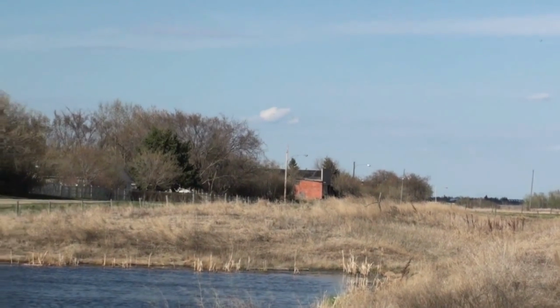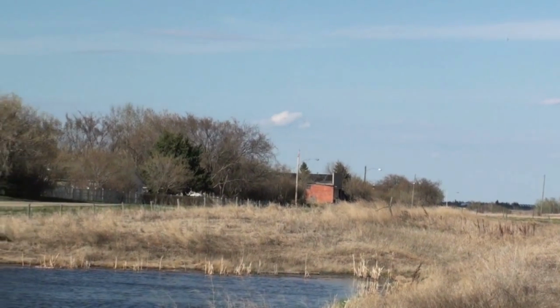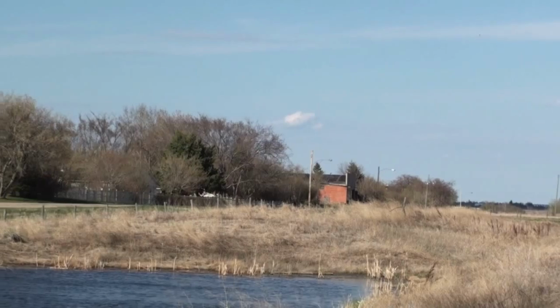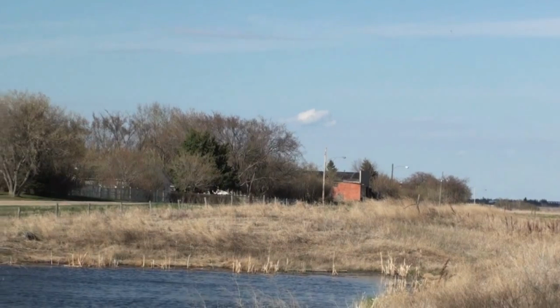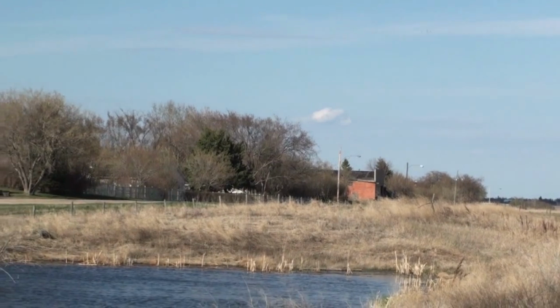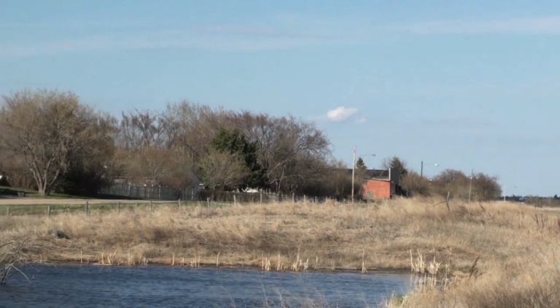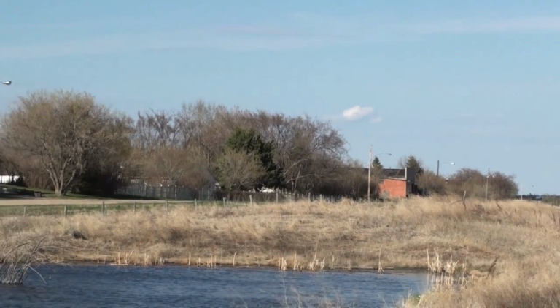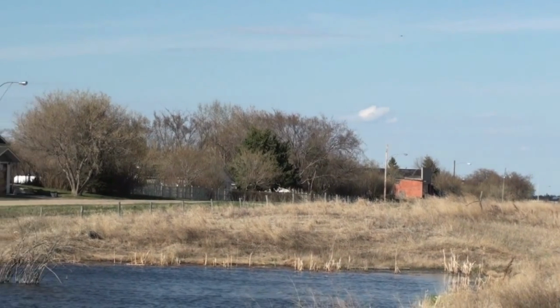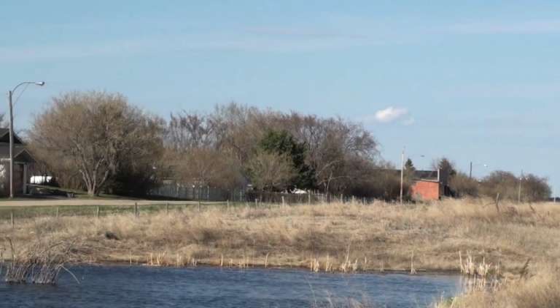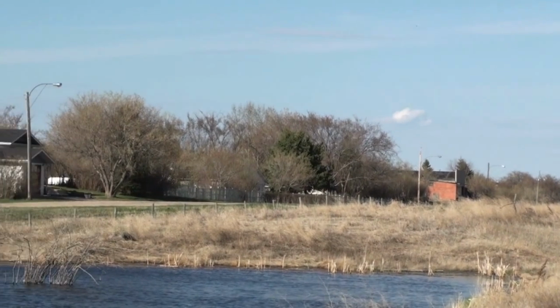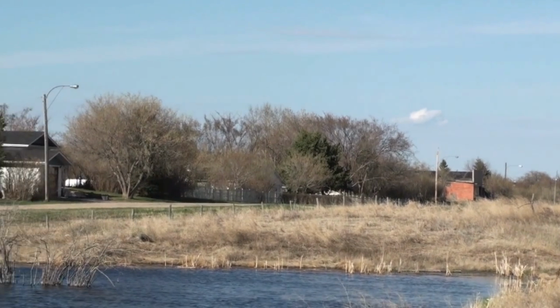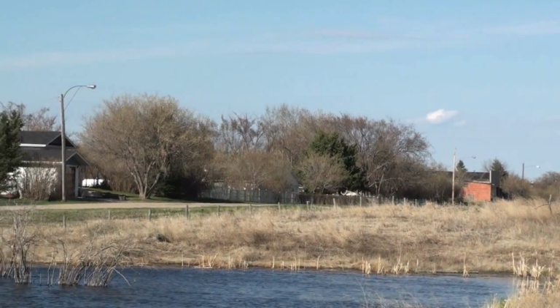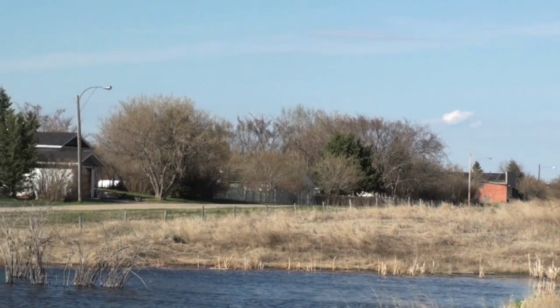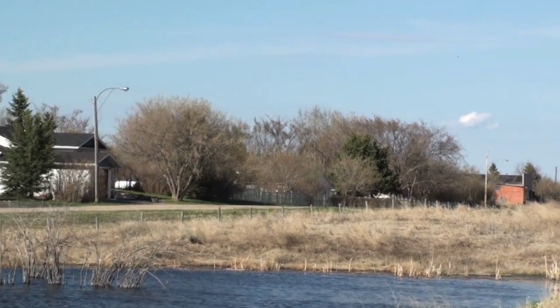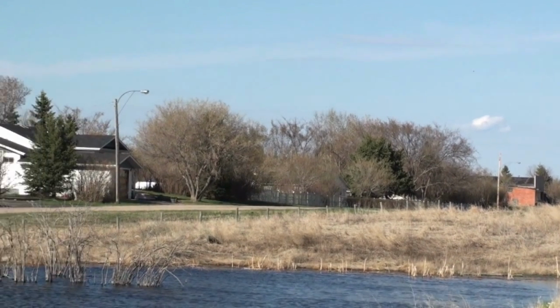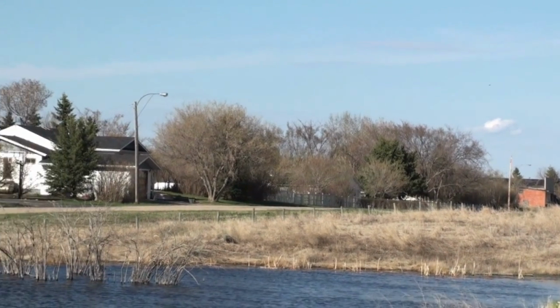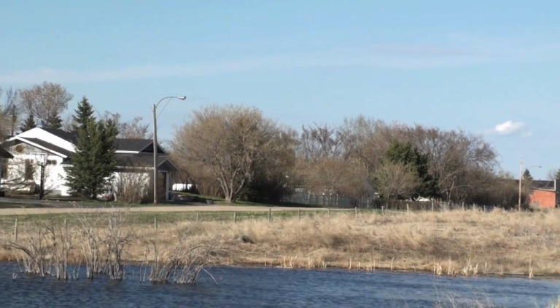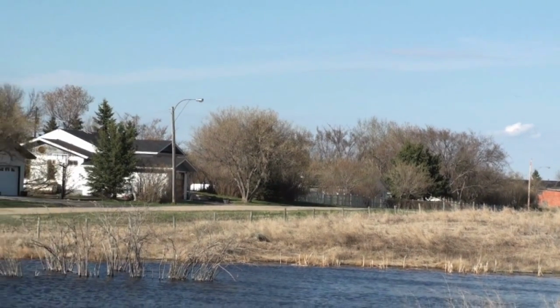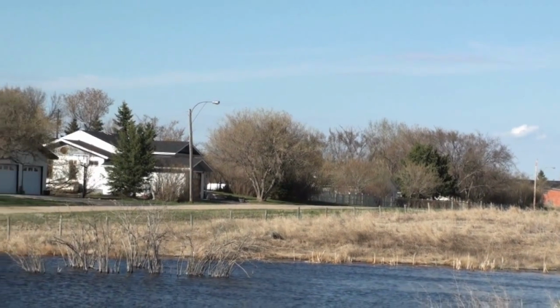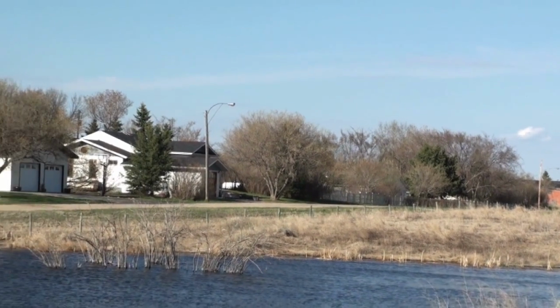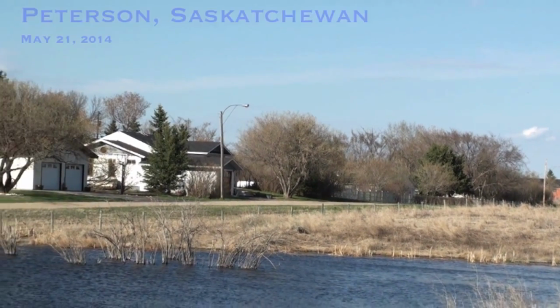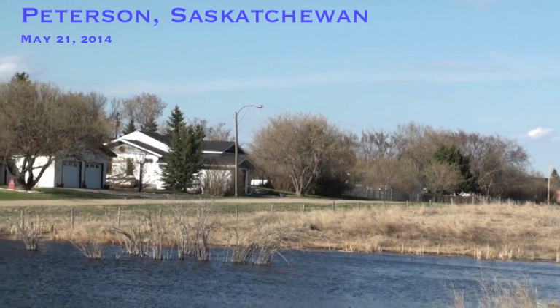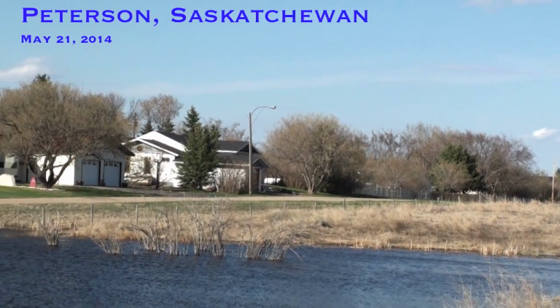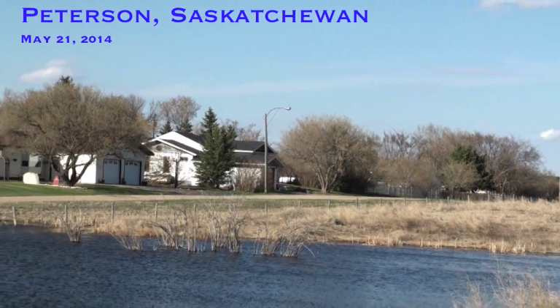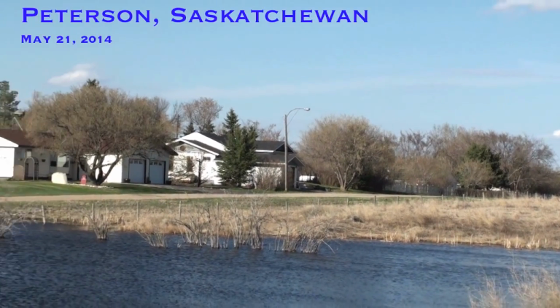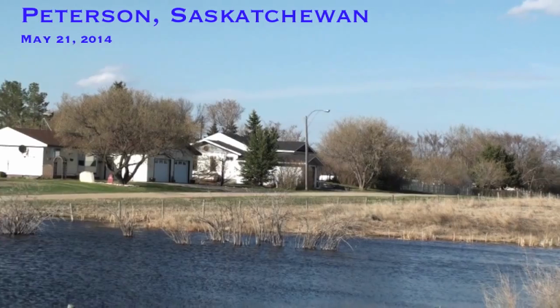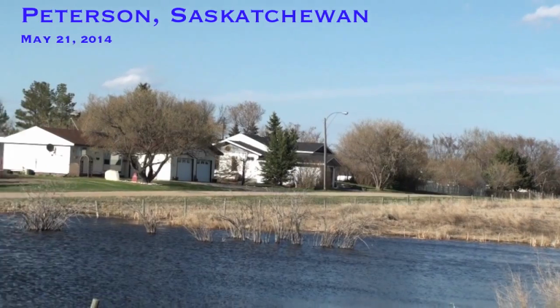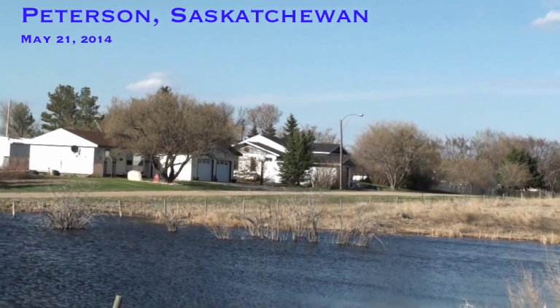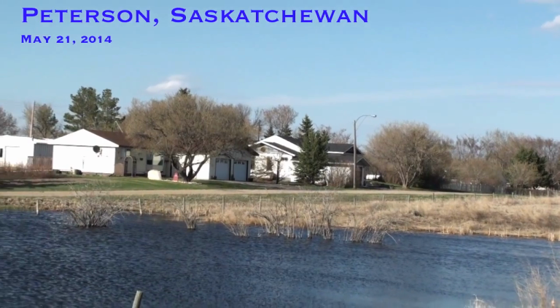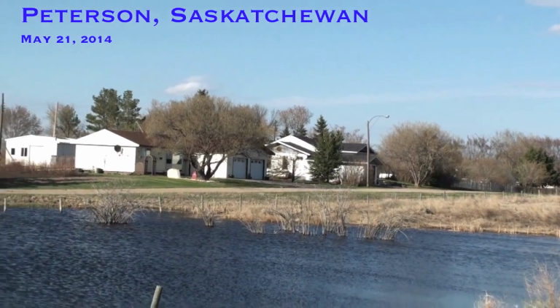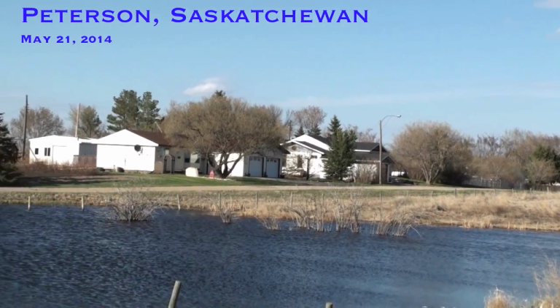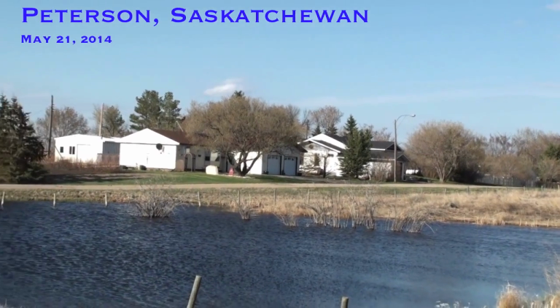It's Wednesday, May 21, 2014. This is Peterson, Saskatchewan.